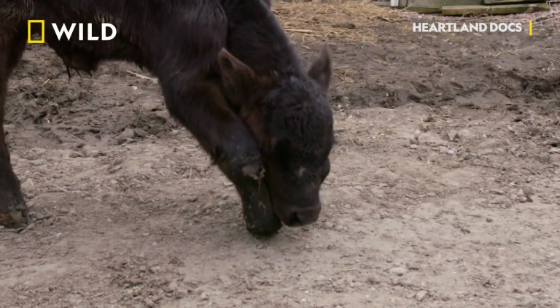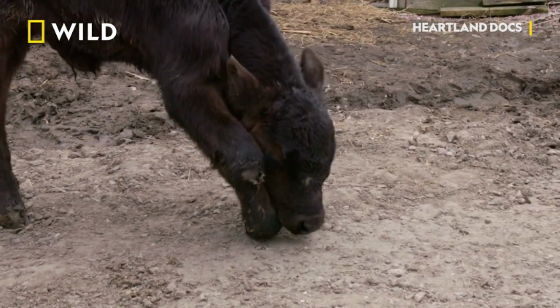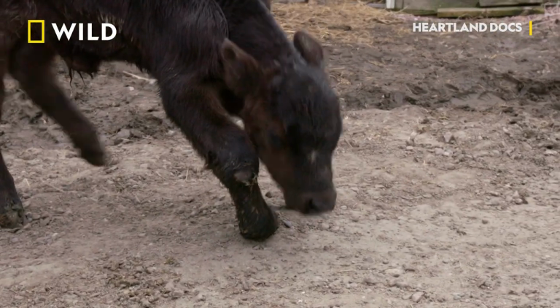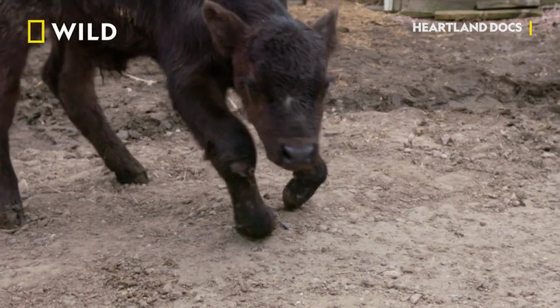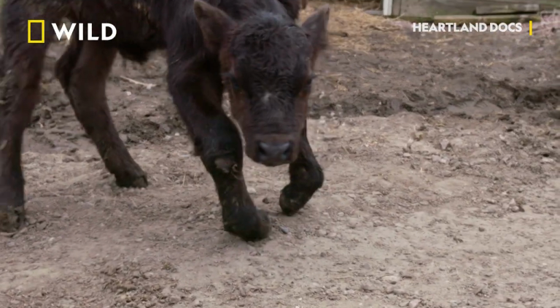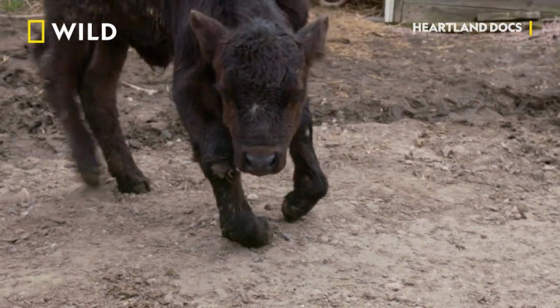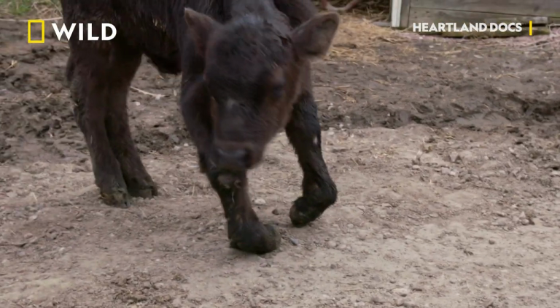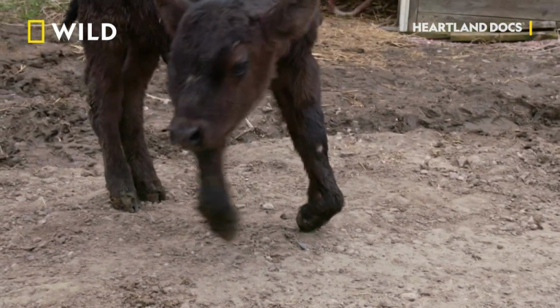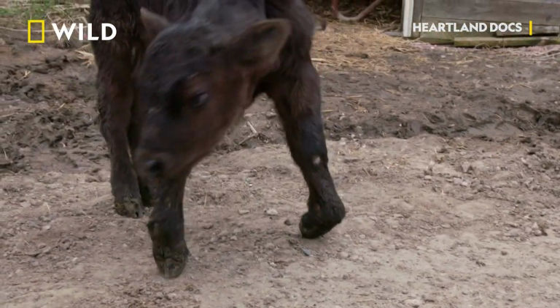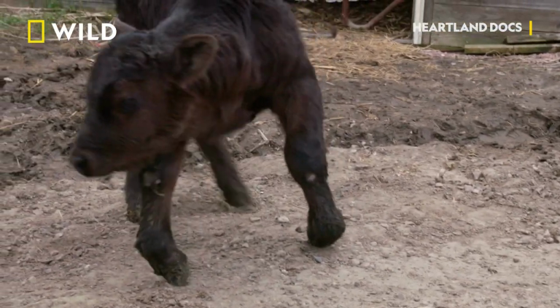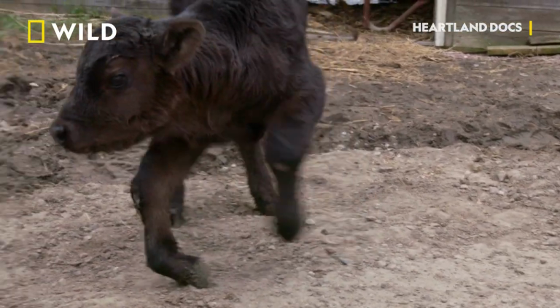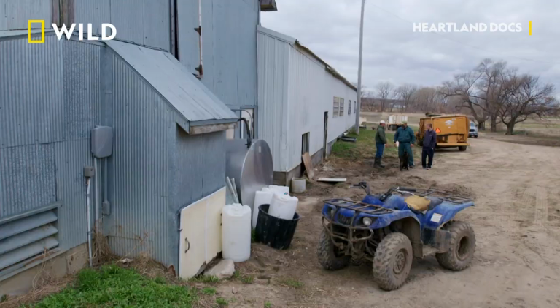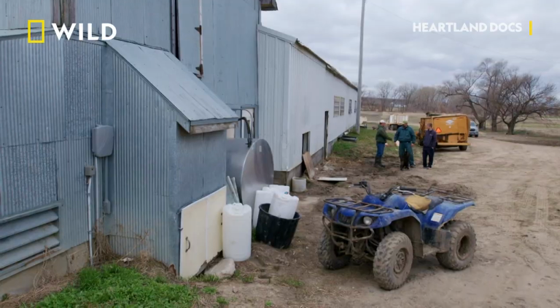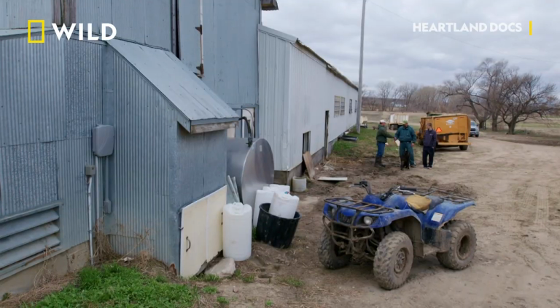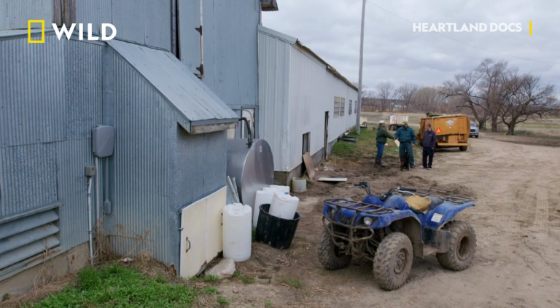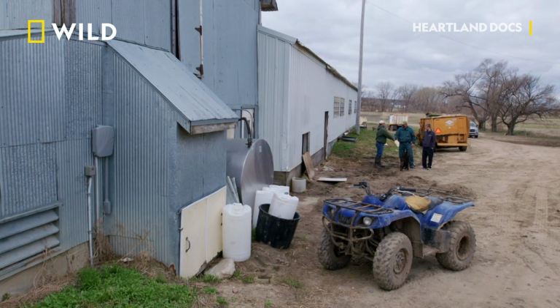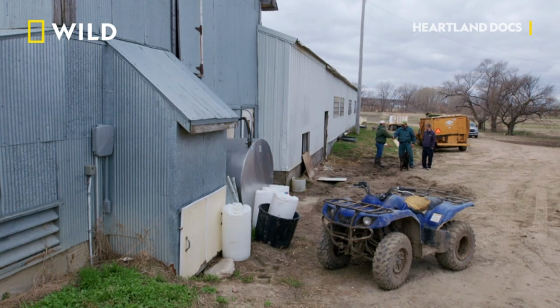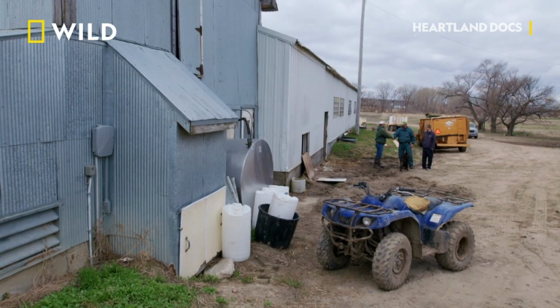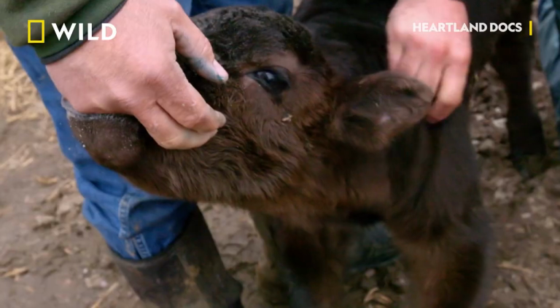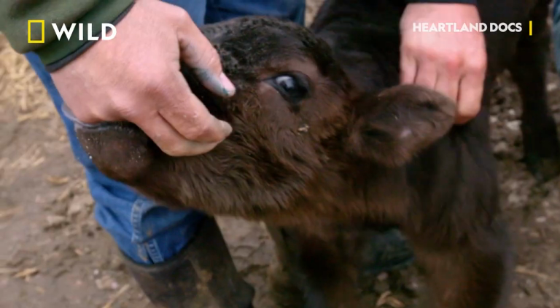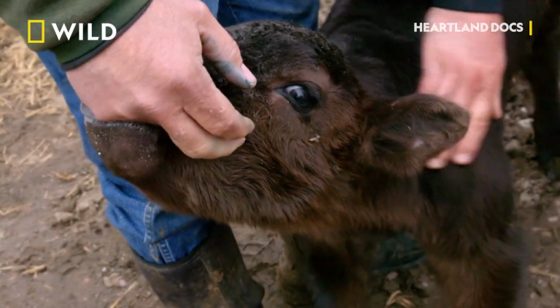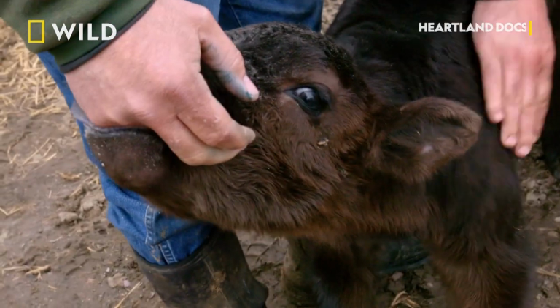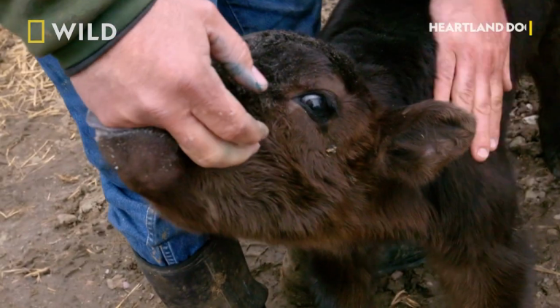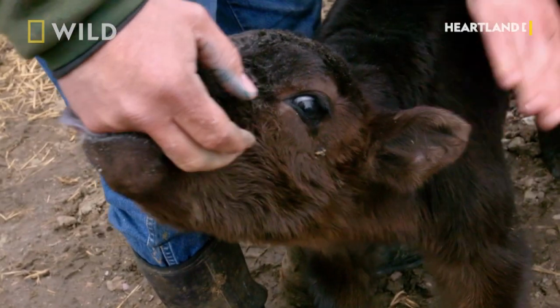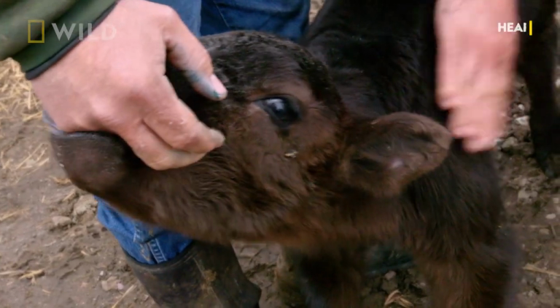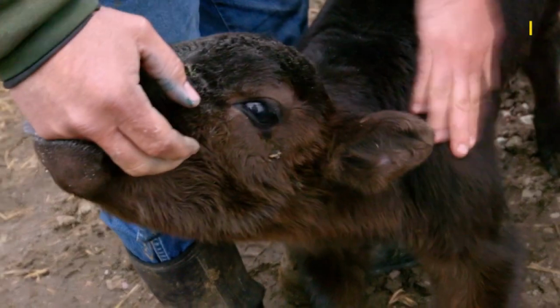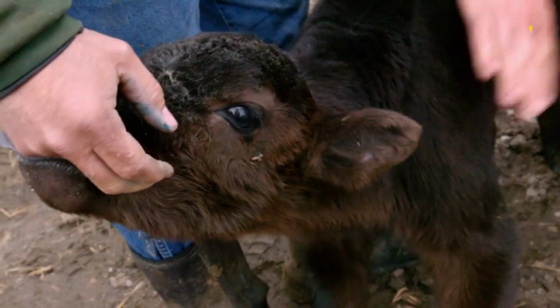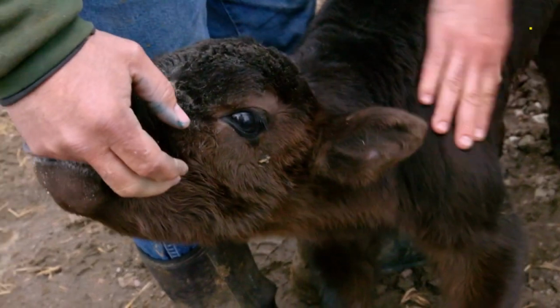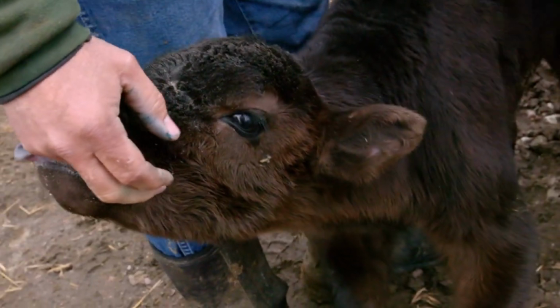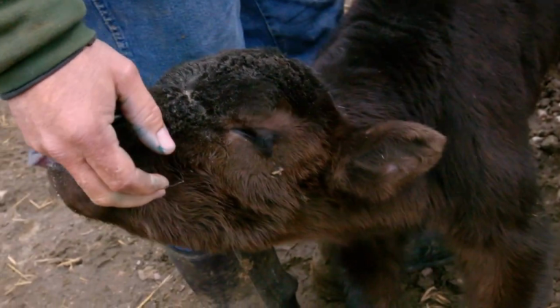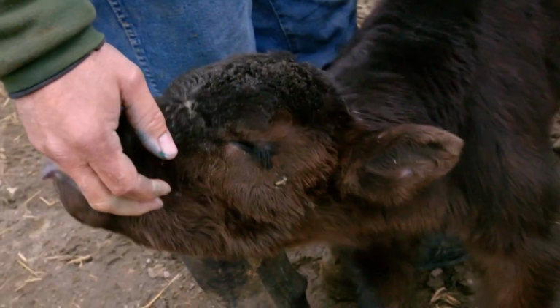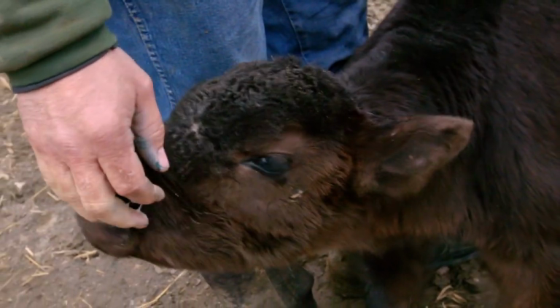Do you mind bringing him down tomorrow? That should be no problem.